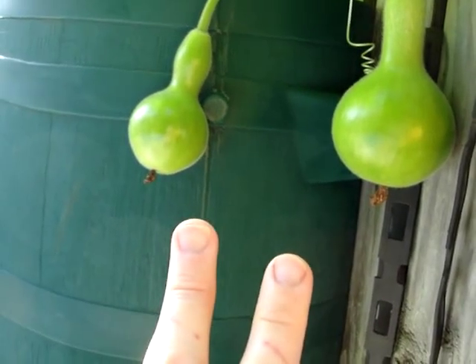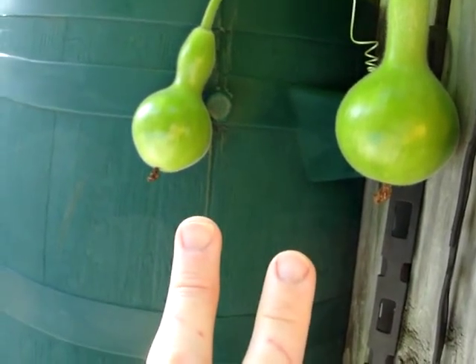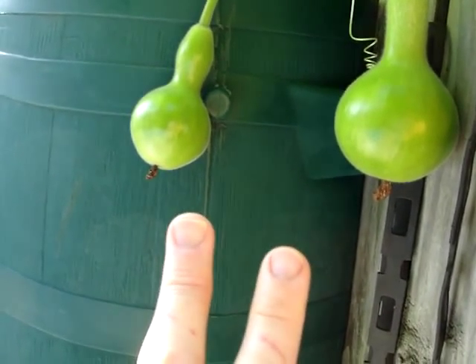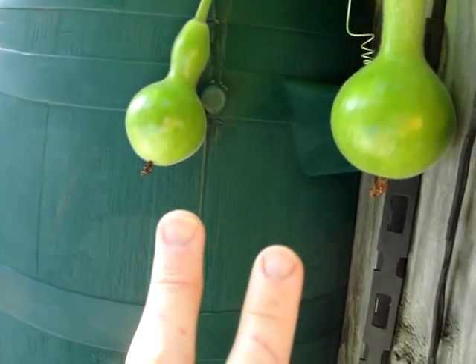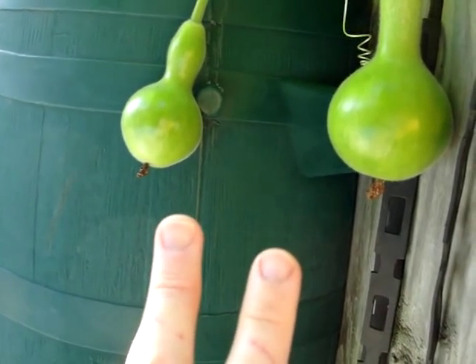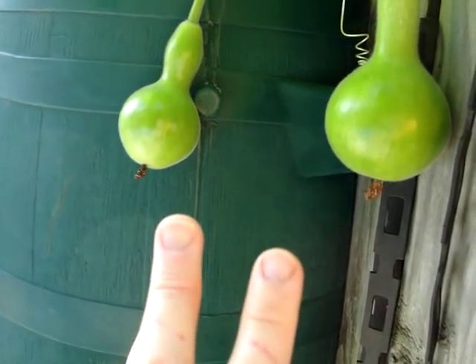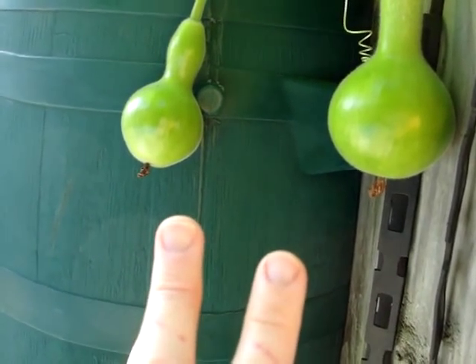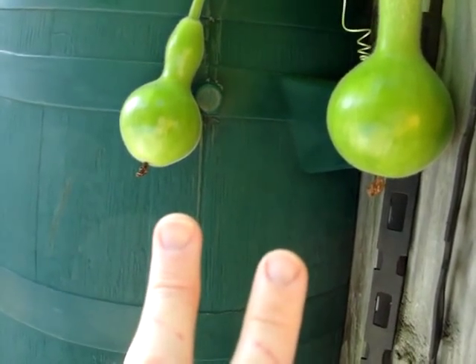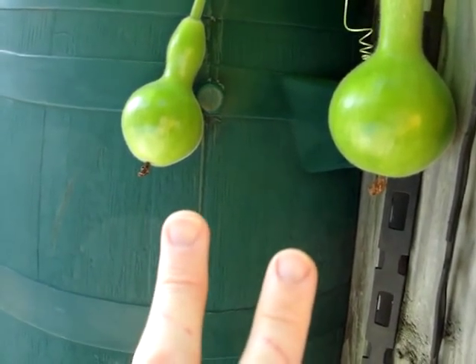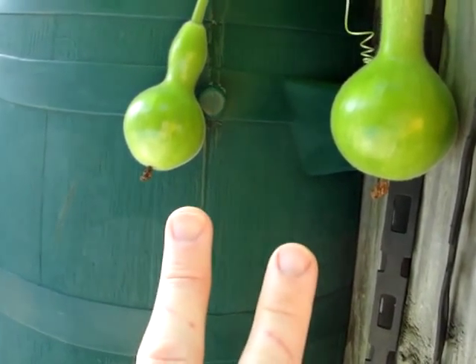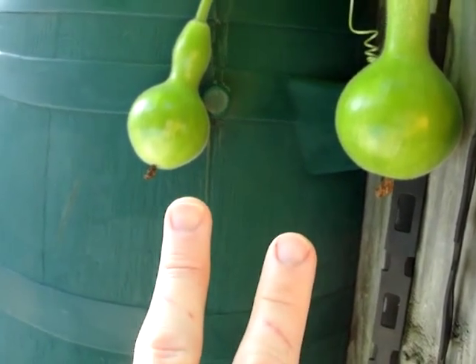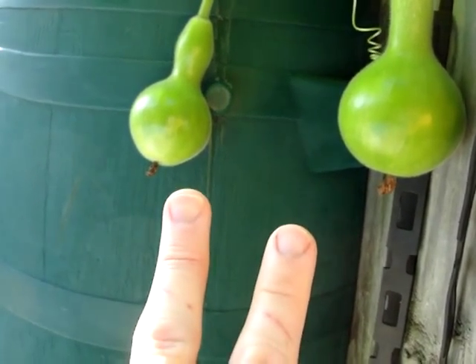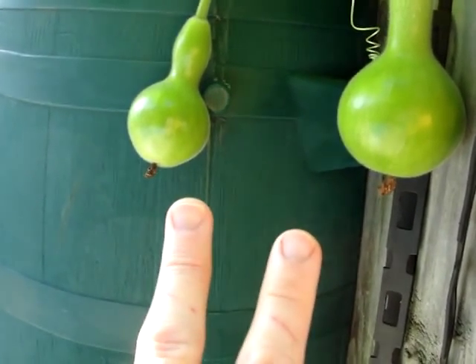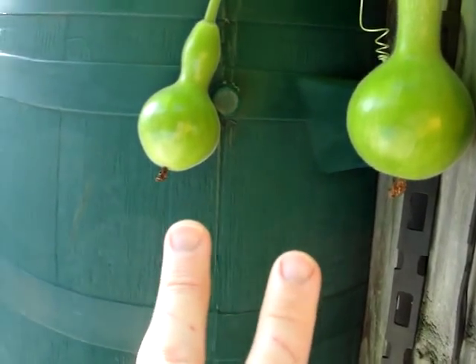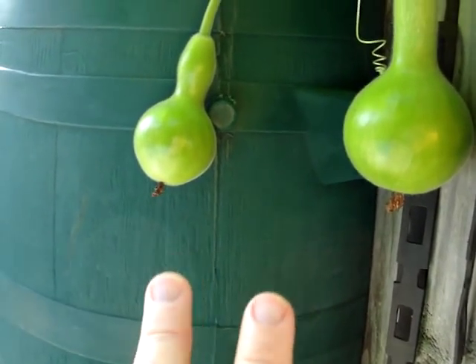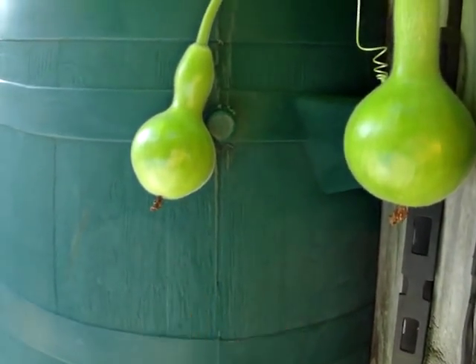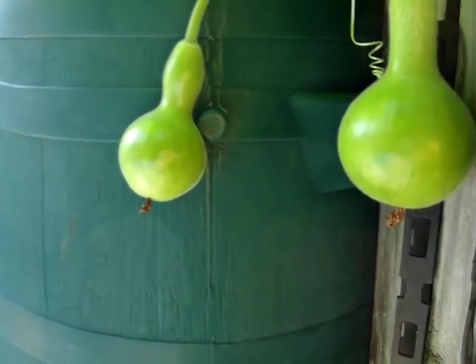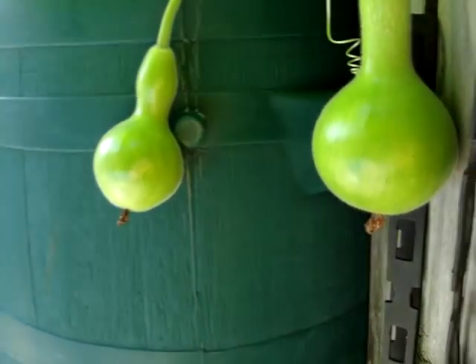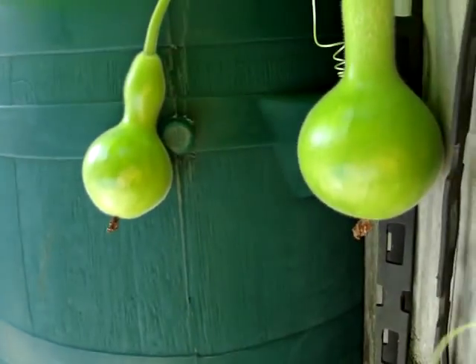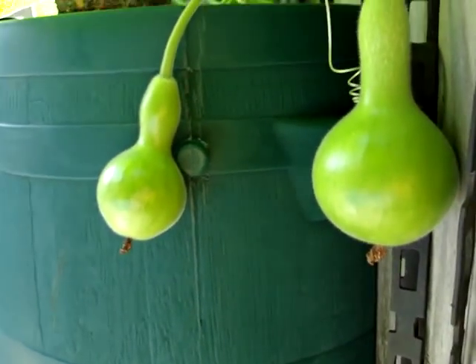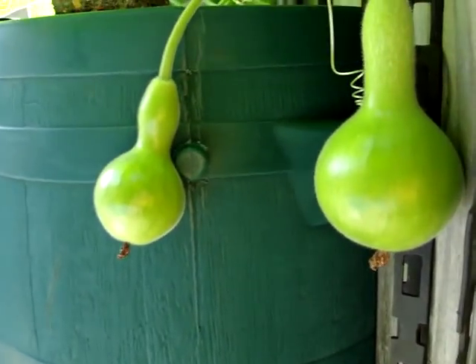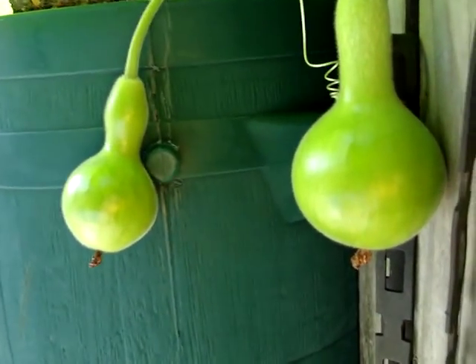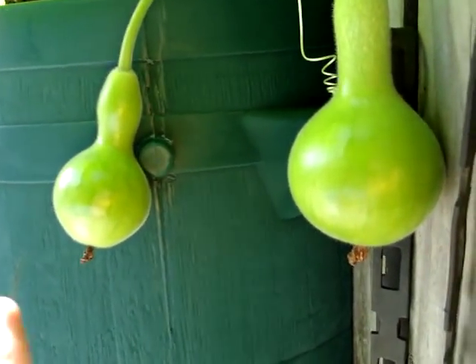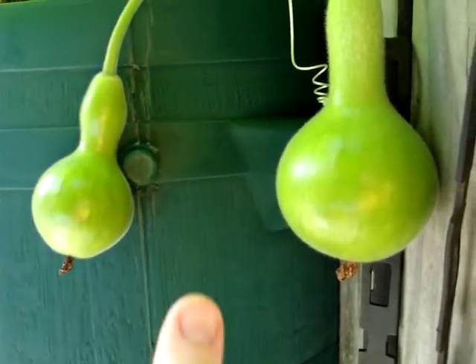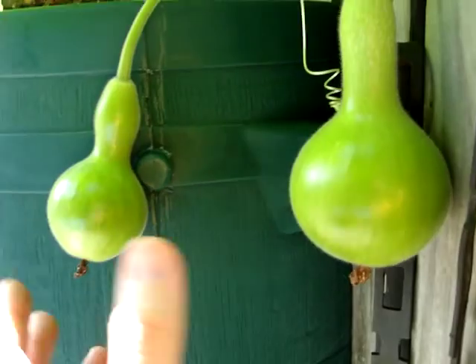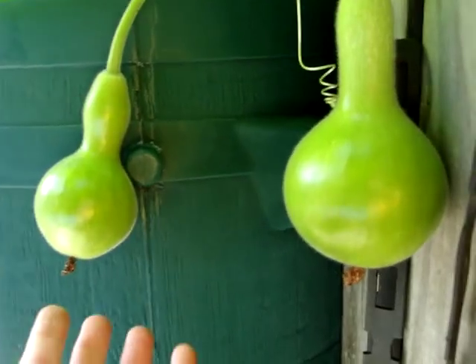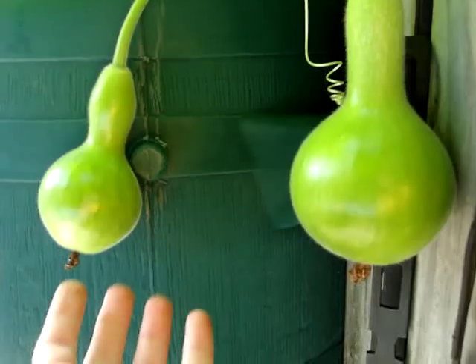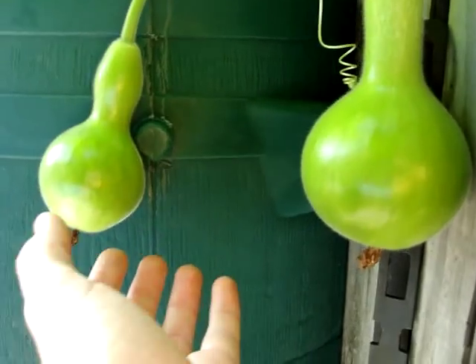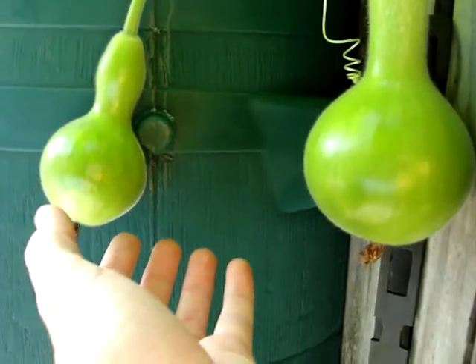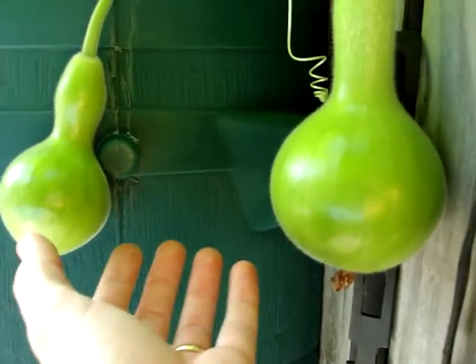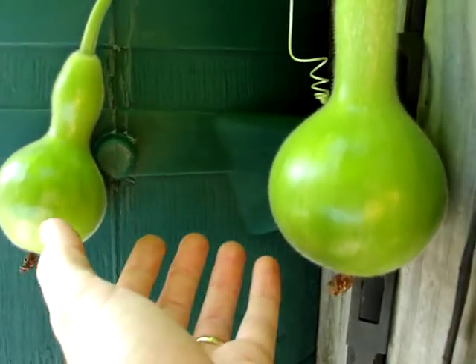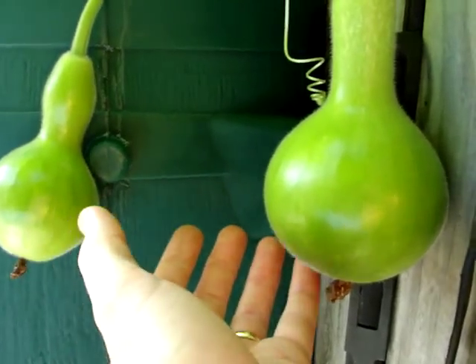I have two types of gourds — G-O-U-R-D, gourds — that are growing in the garden.